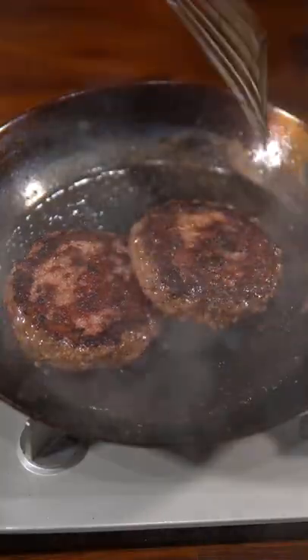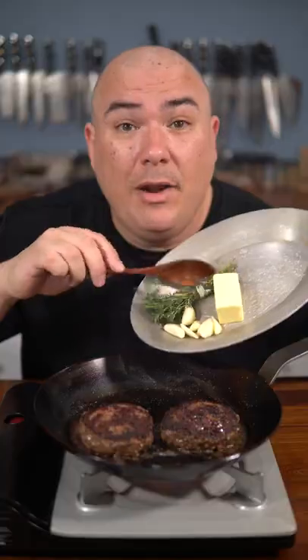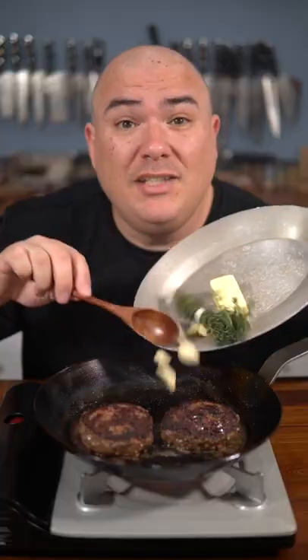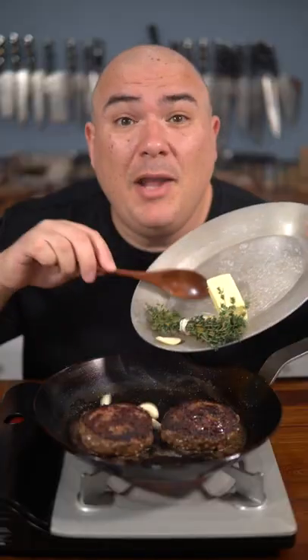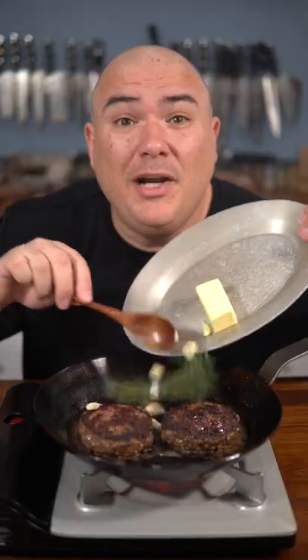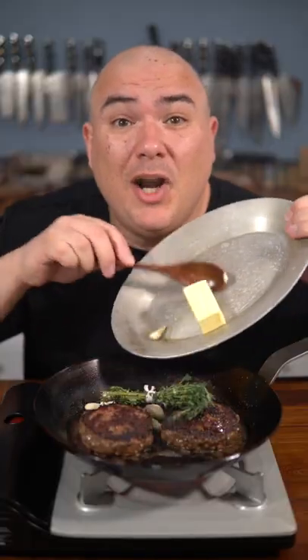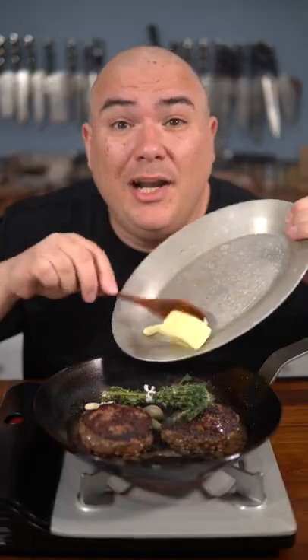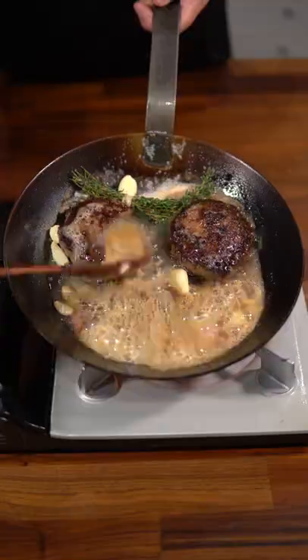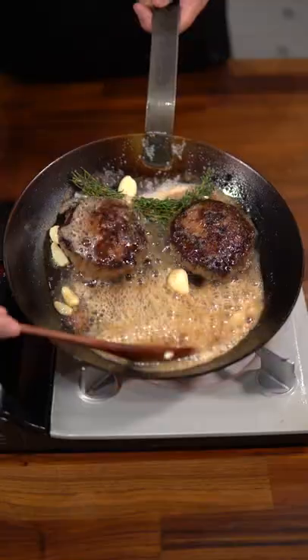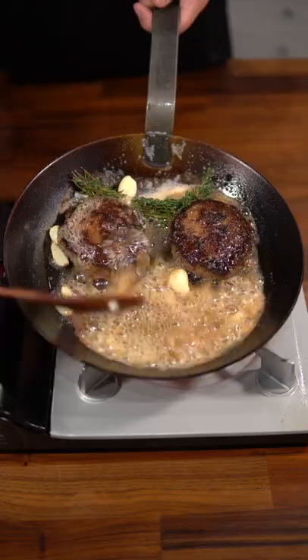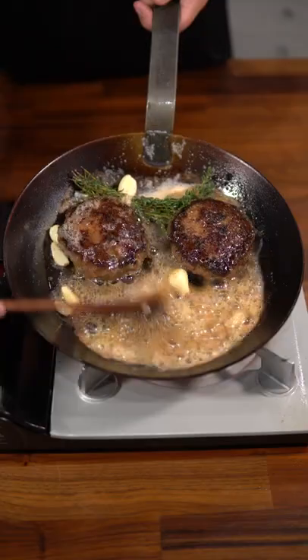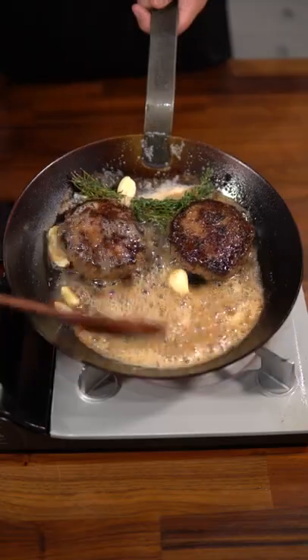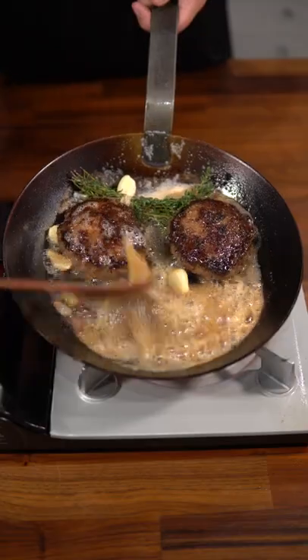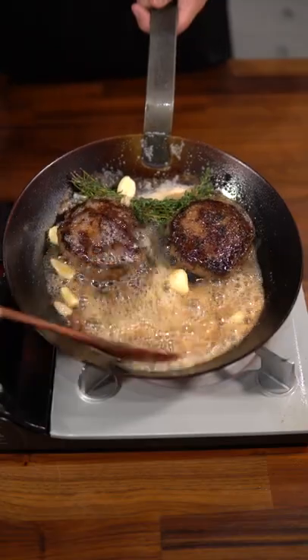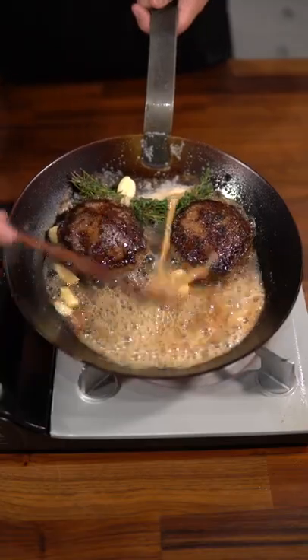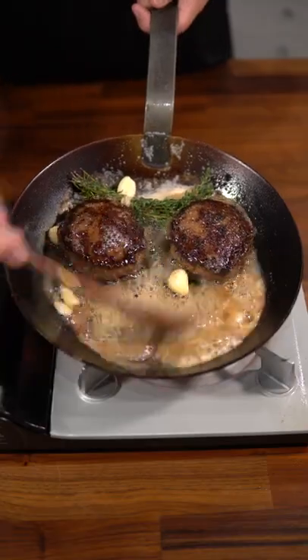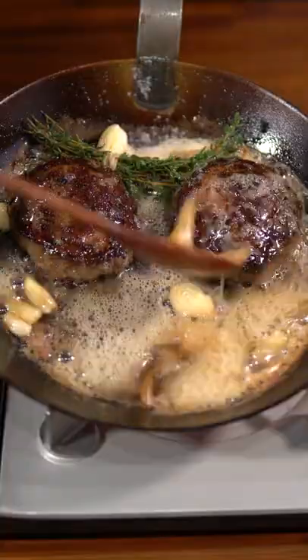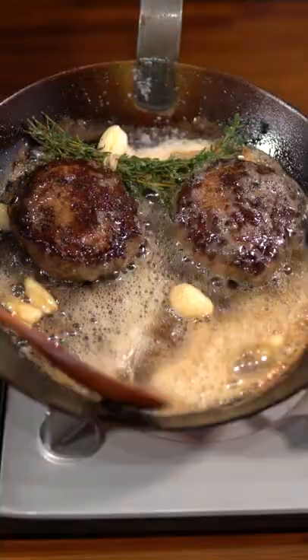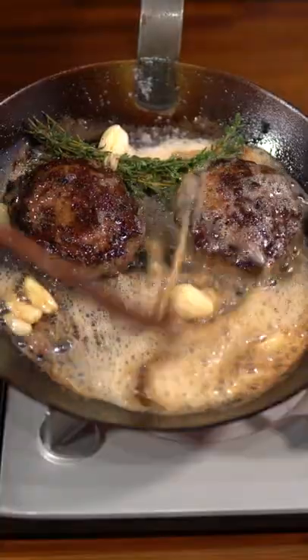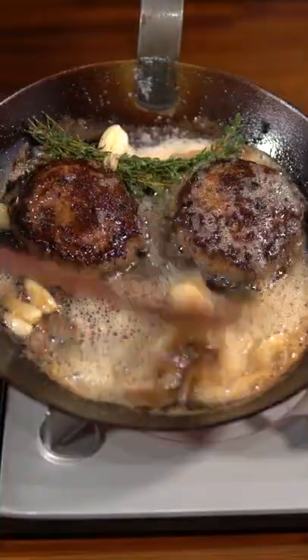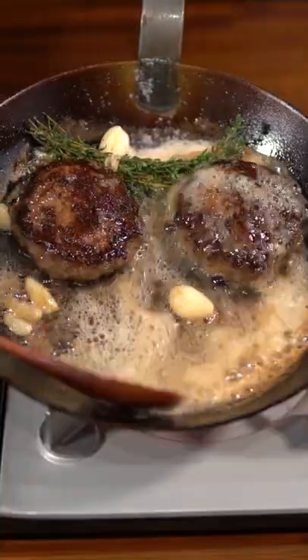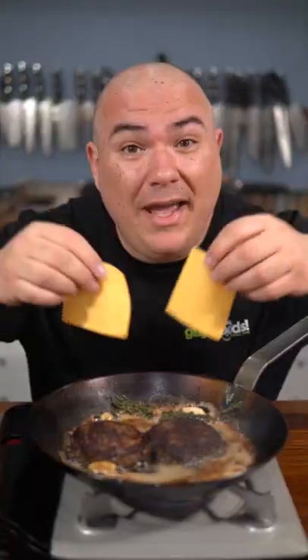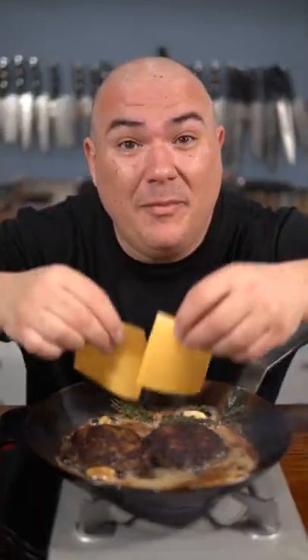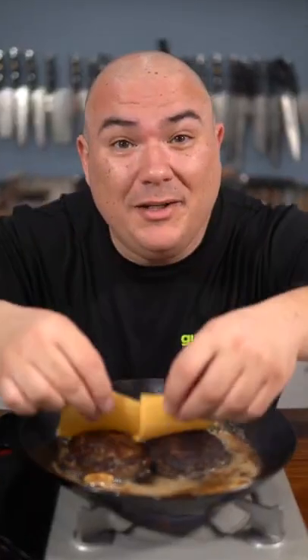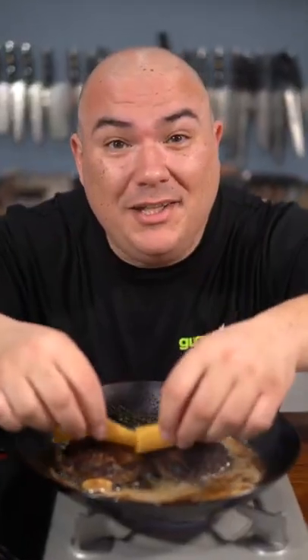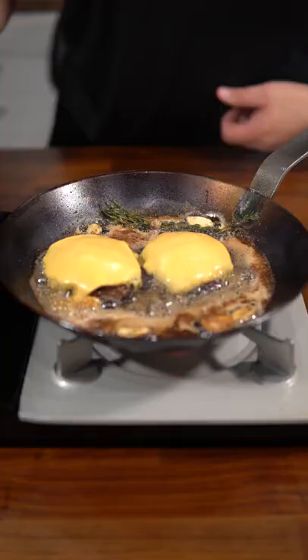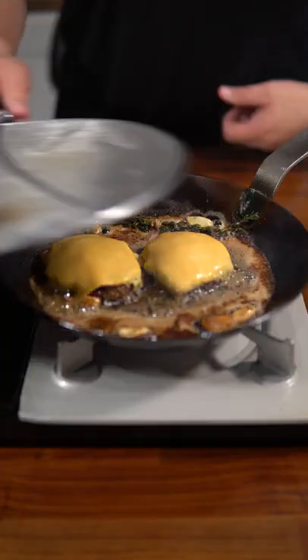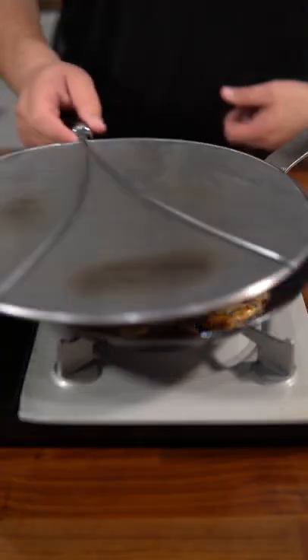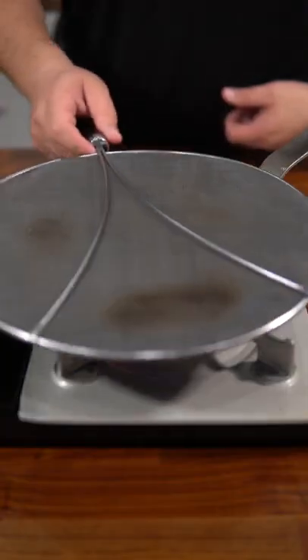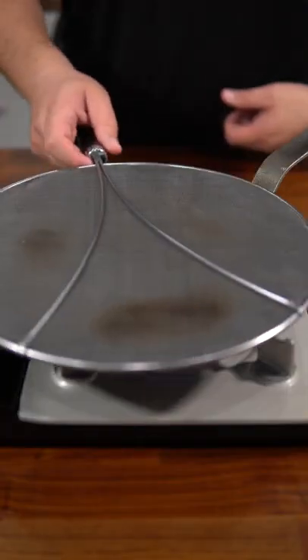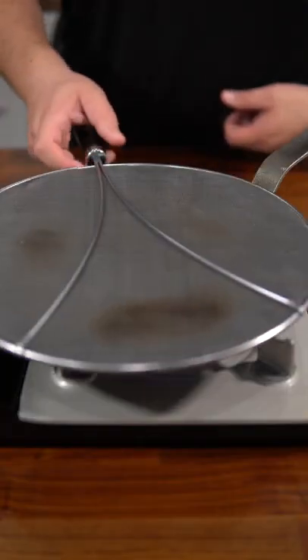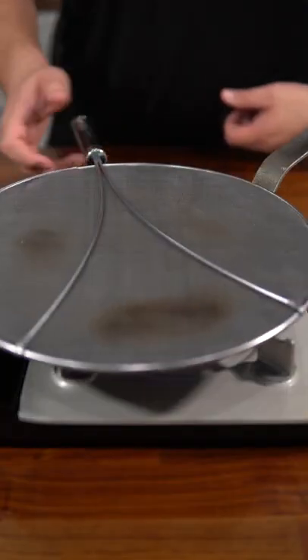Now add thyme butter and garlic and baste like your life depends on it — the more the better. Now add American cheese and cover it to melt the cheese.